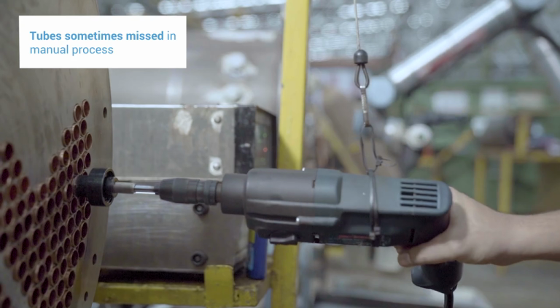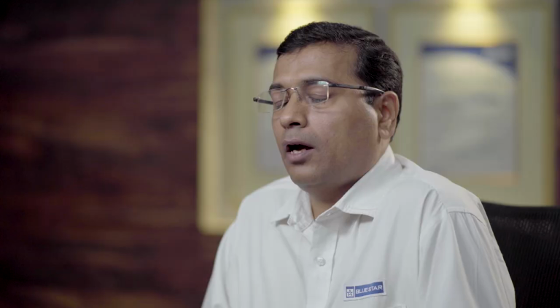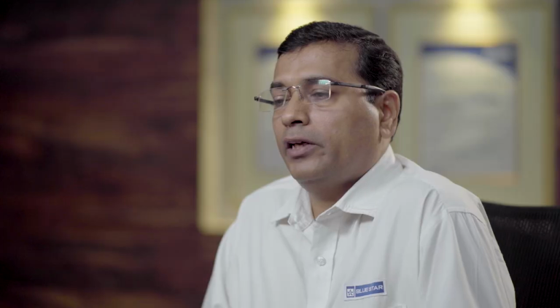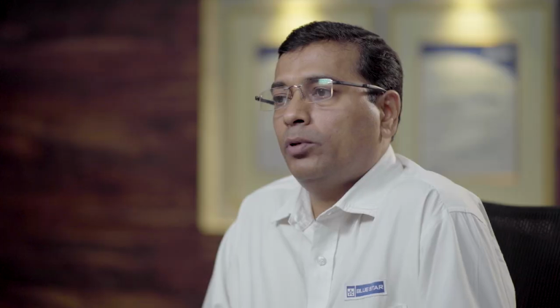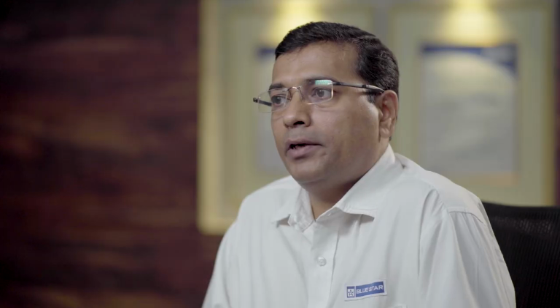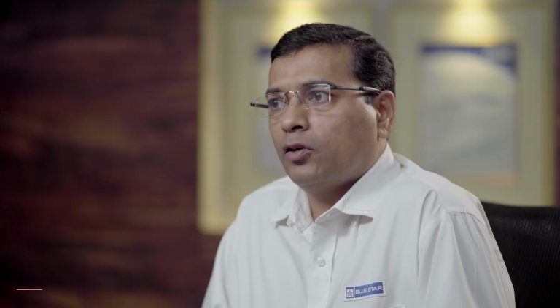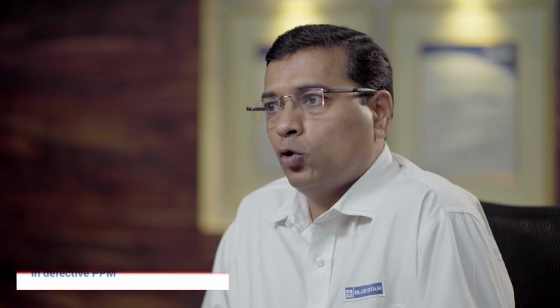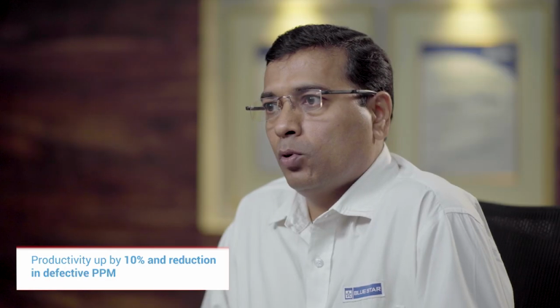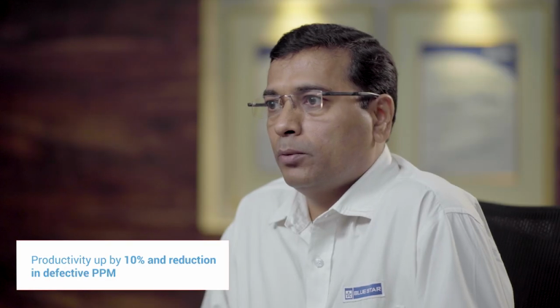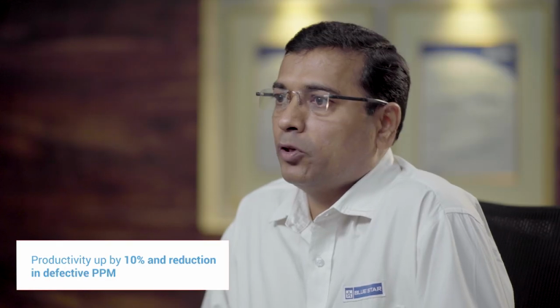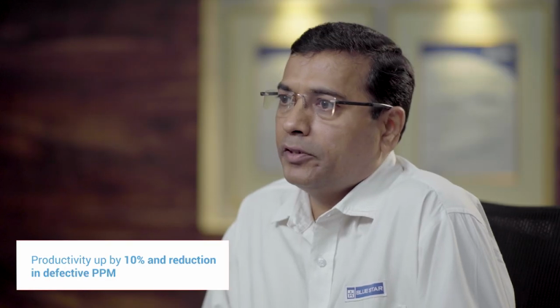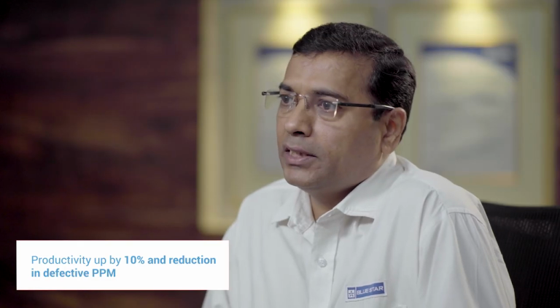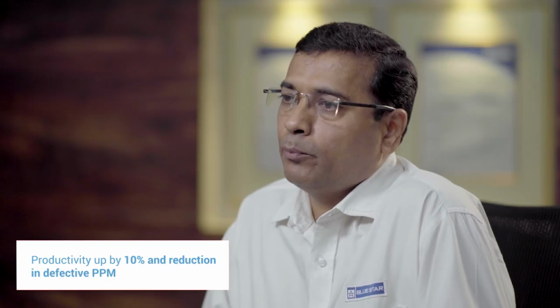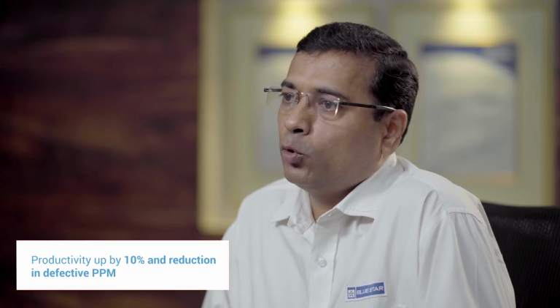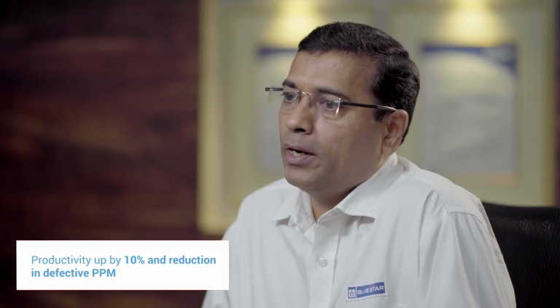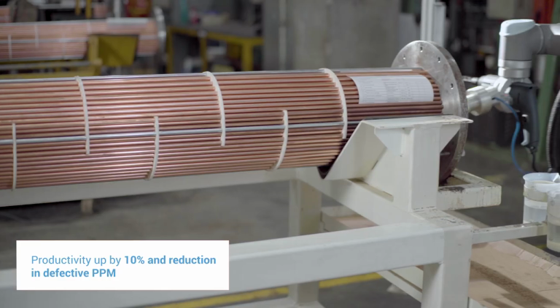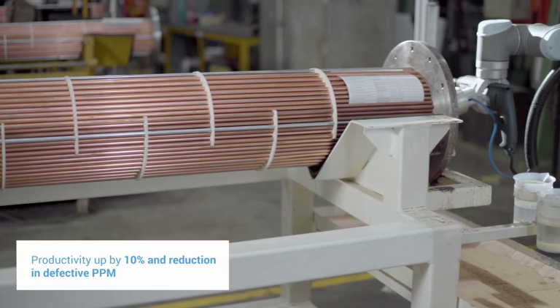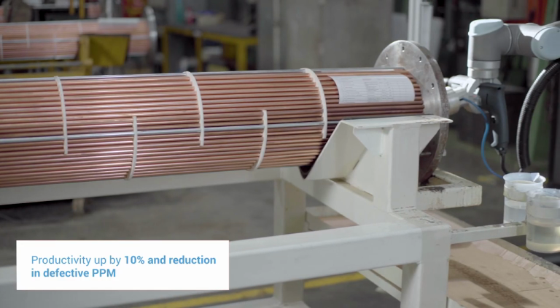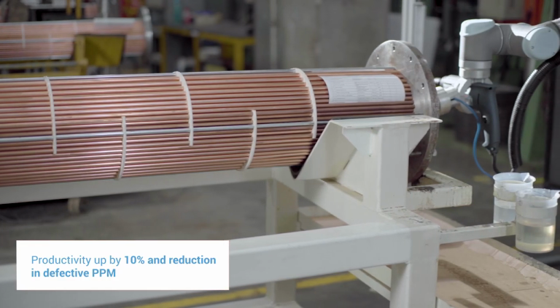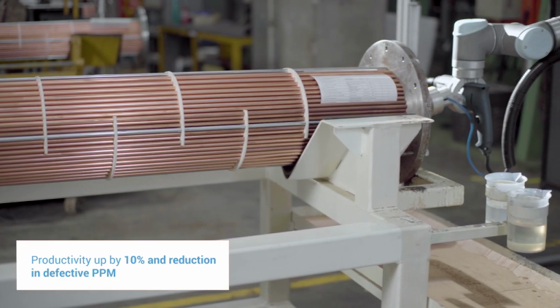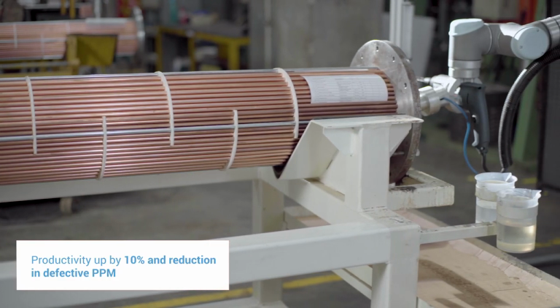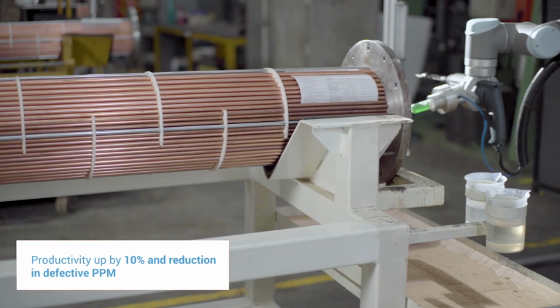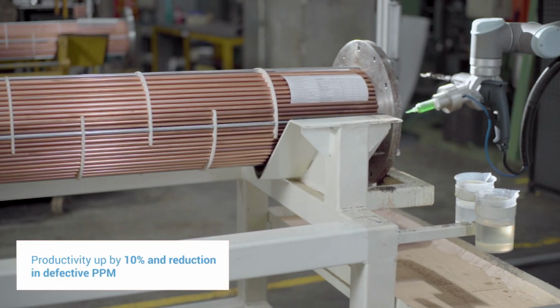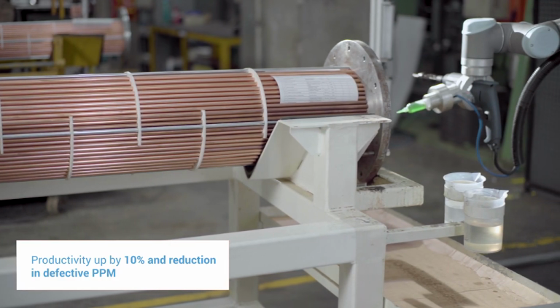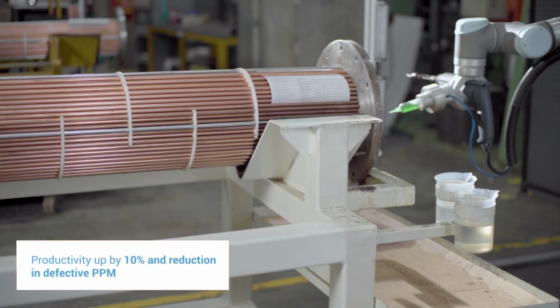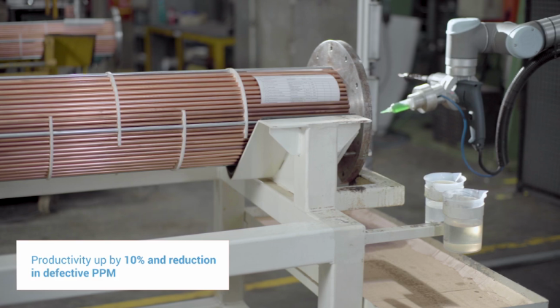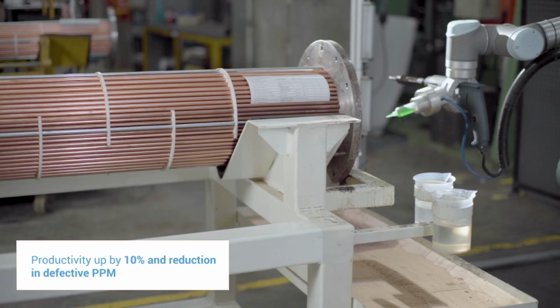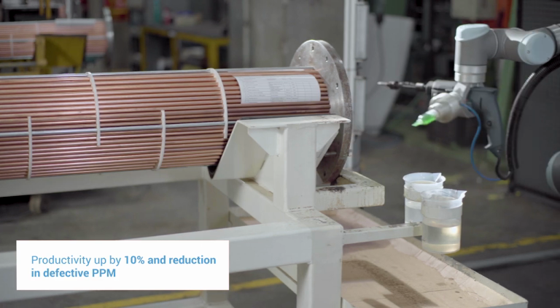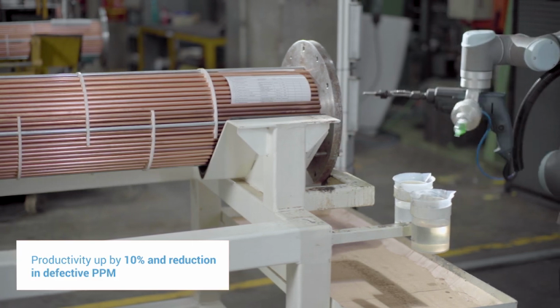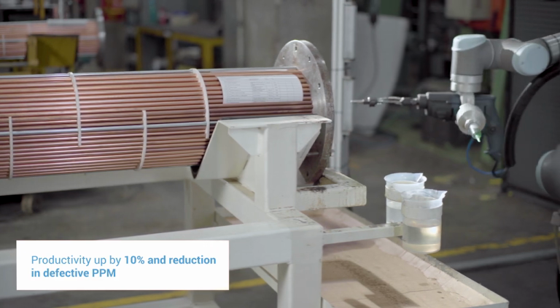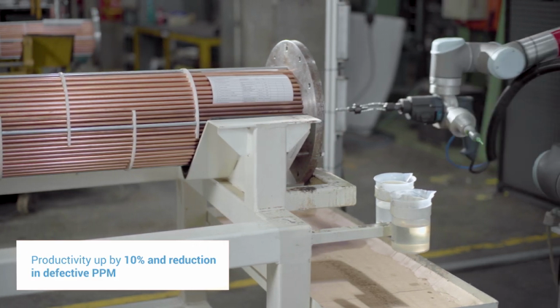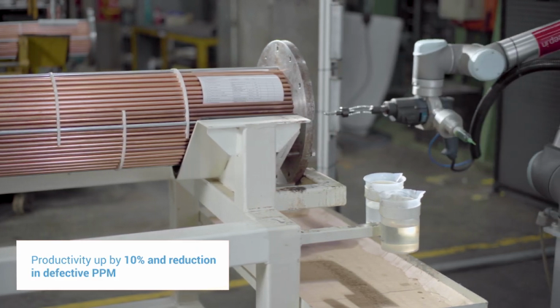After implementation of the cobot, productivity has improved by 10% and quality rejection is practically zero now.